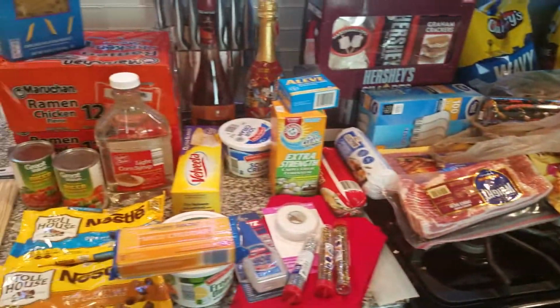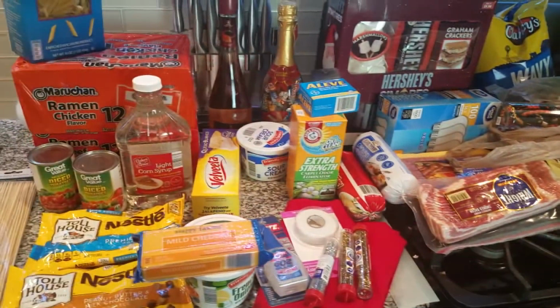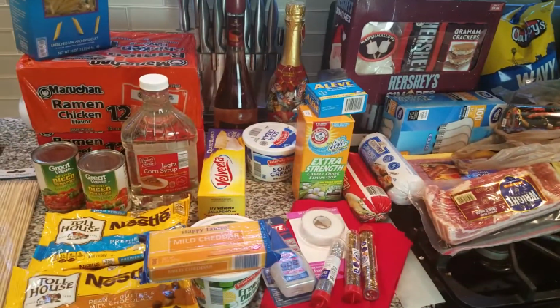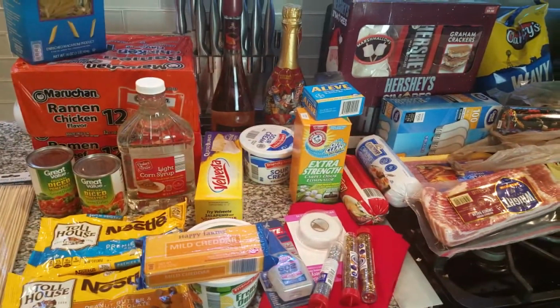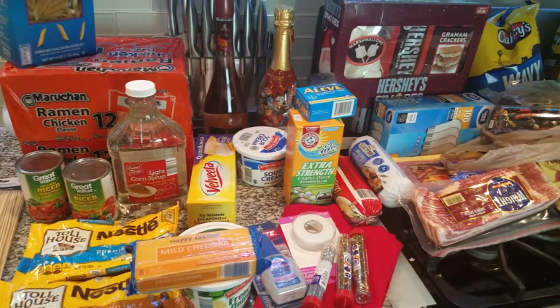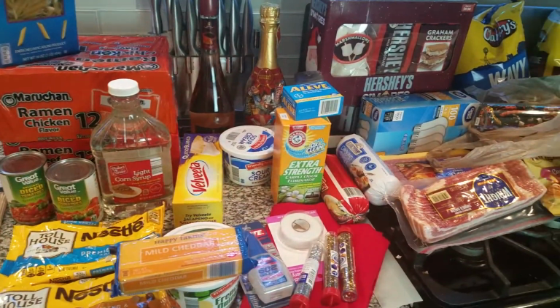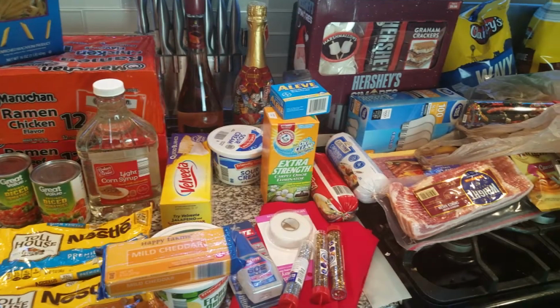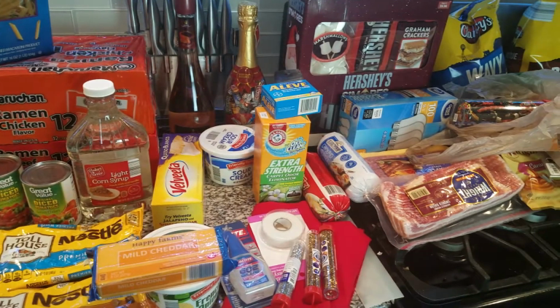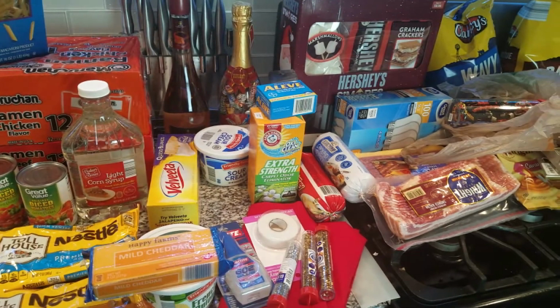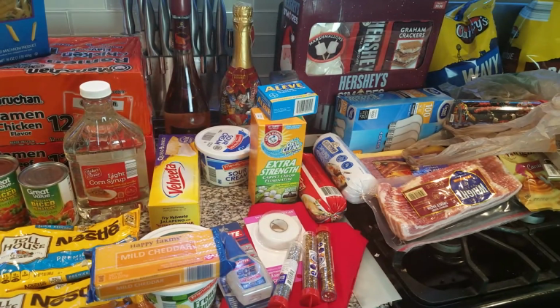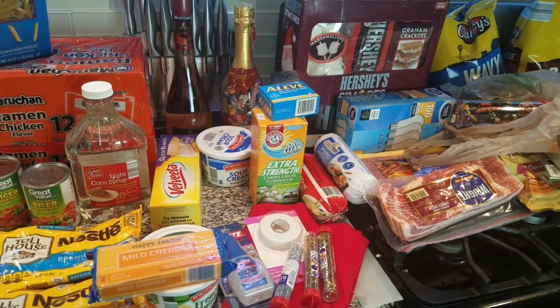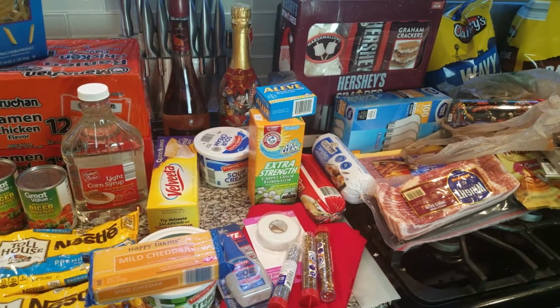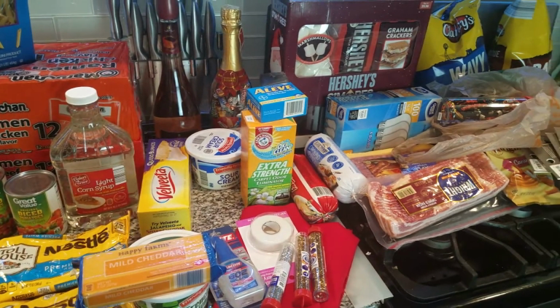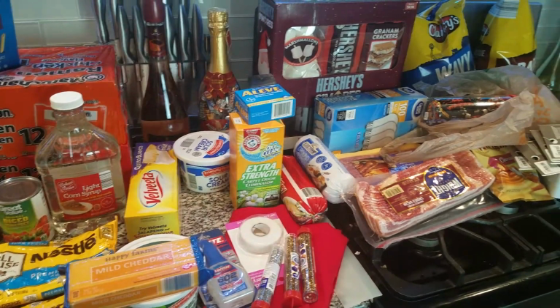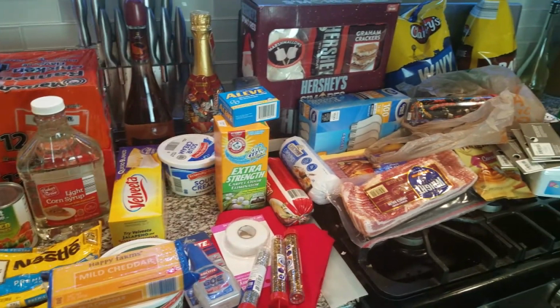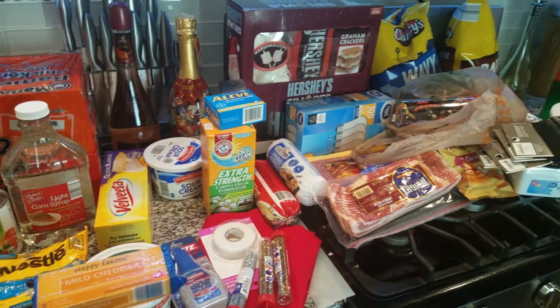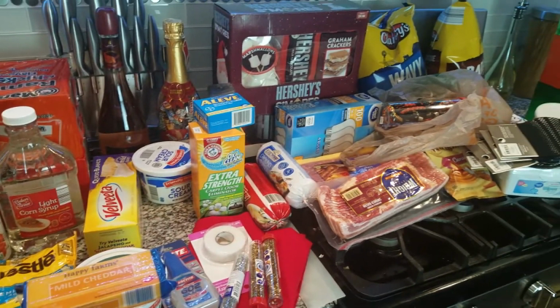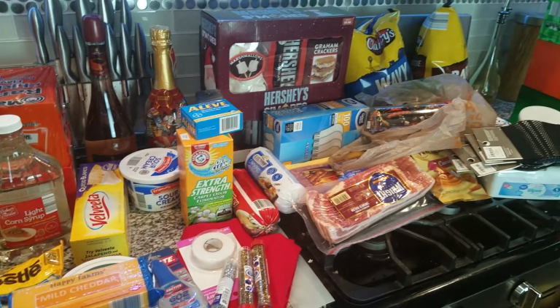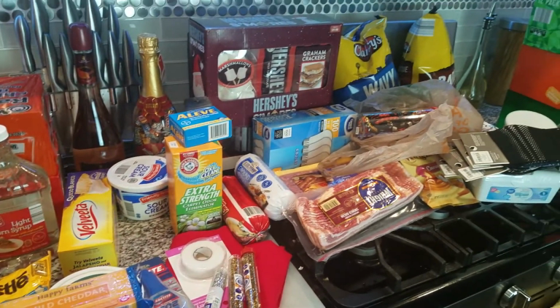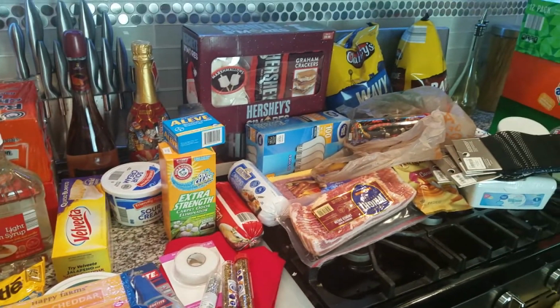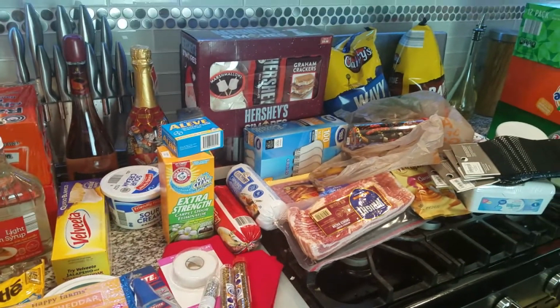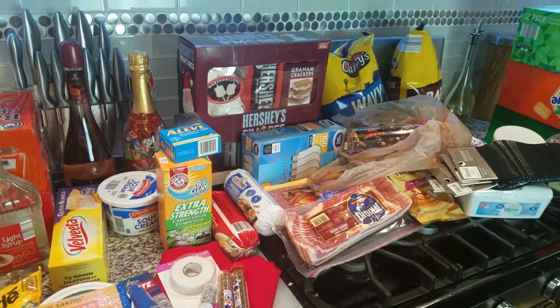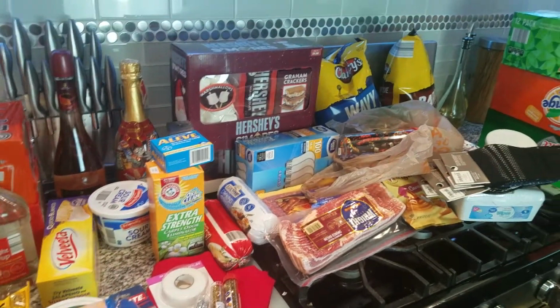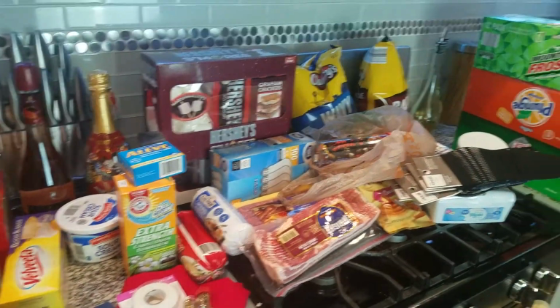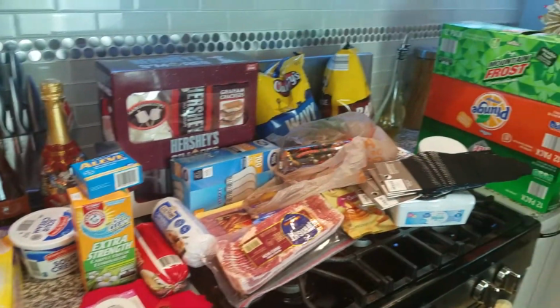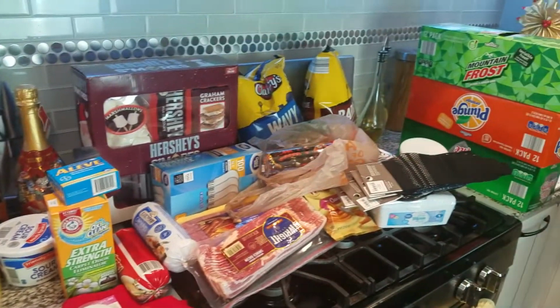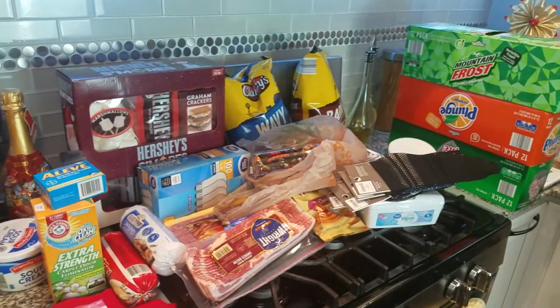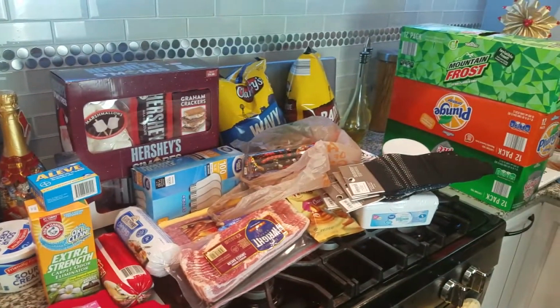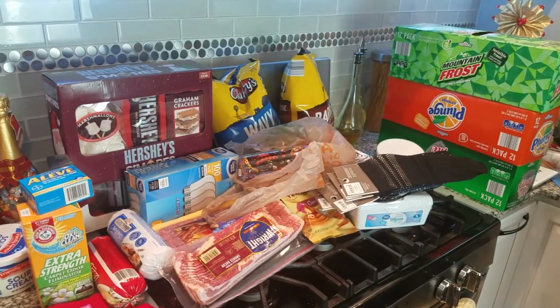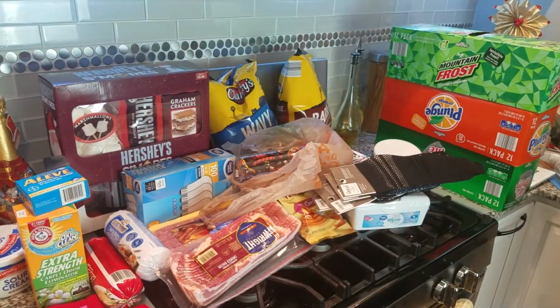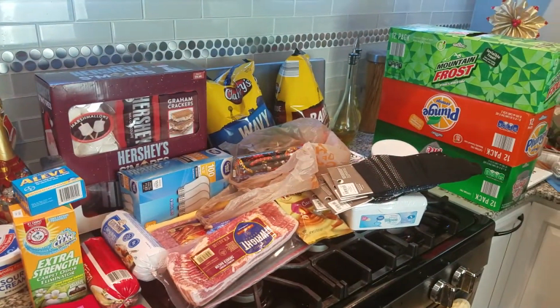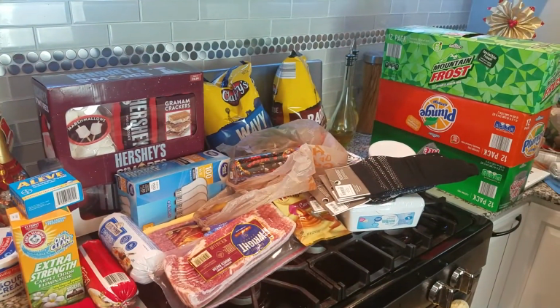So that was my haul for today and what all we got — for the holidays, some stuff for the house, and for some DIYs that will be coming up soon.